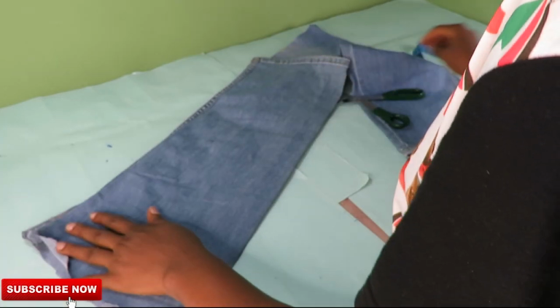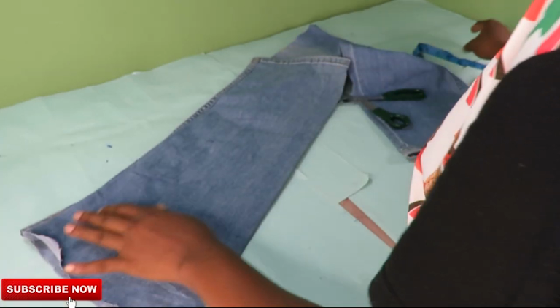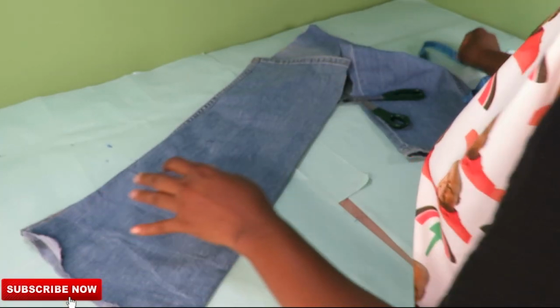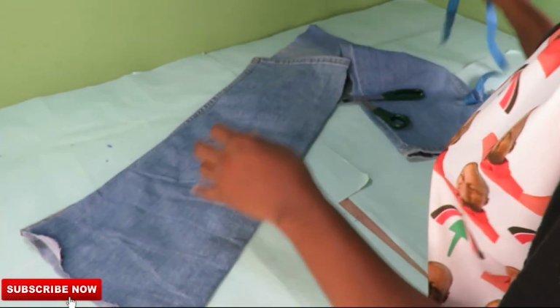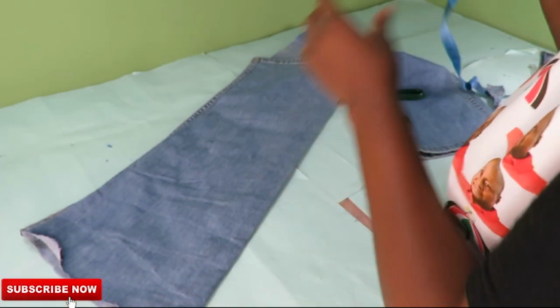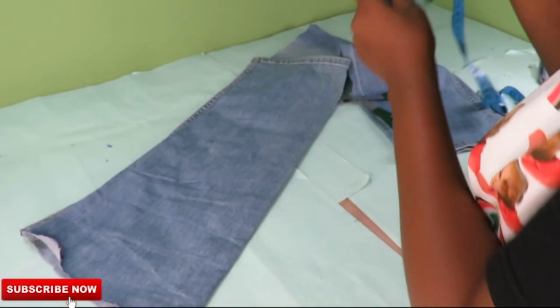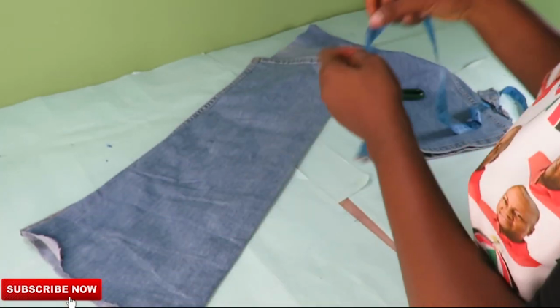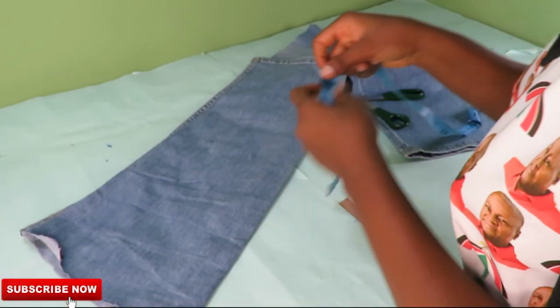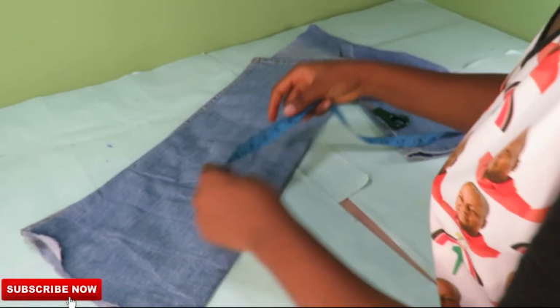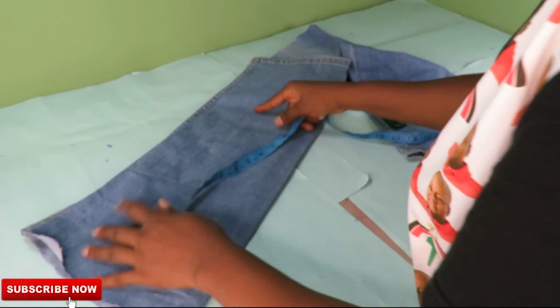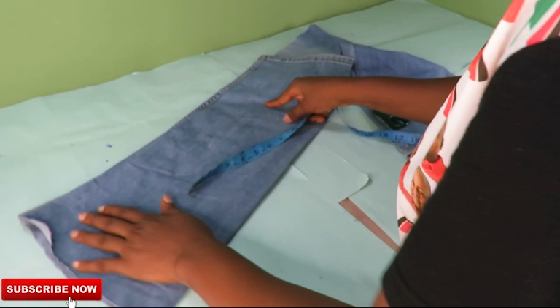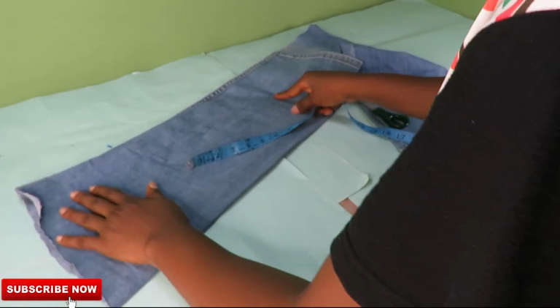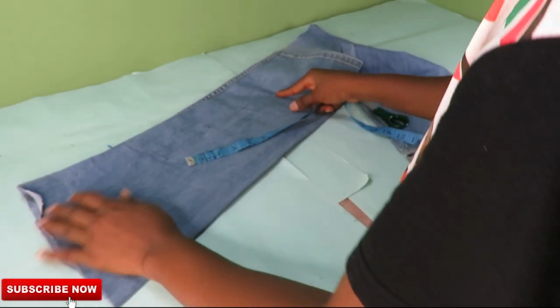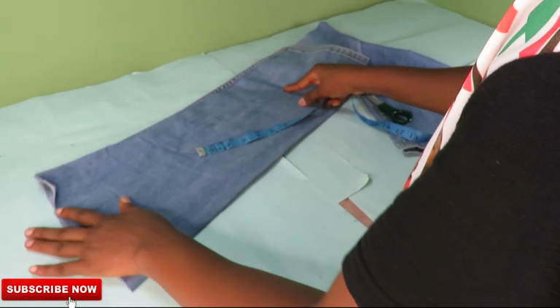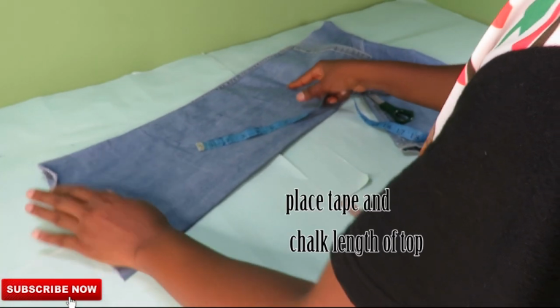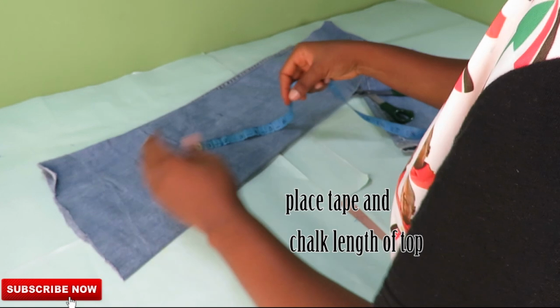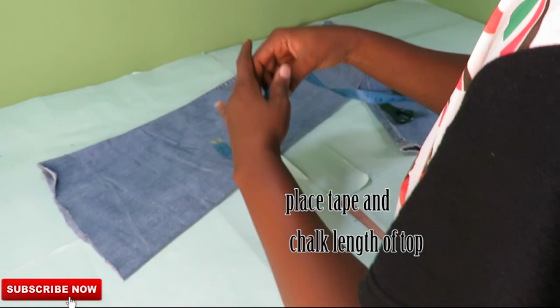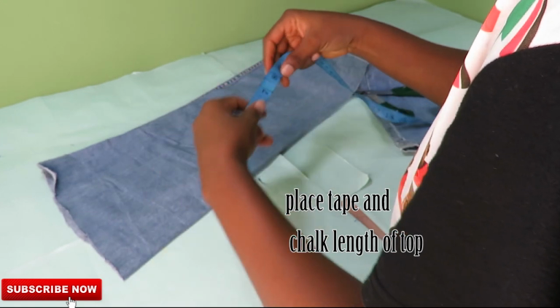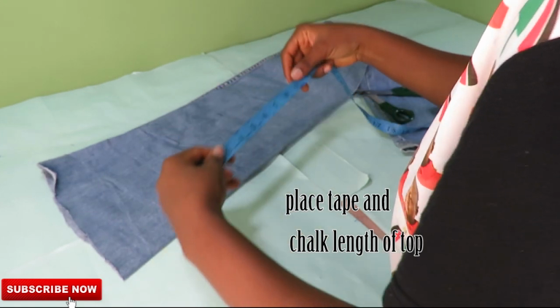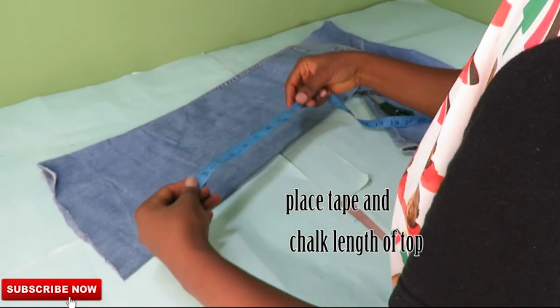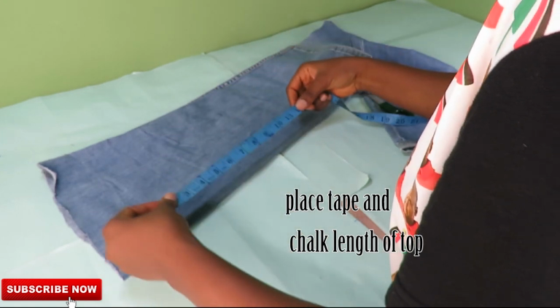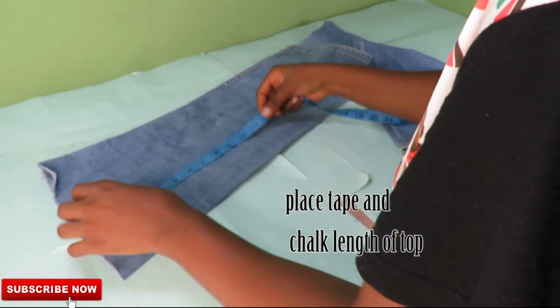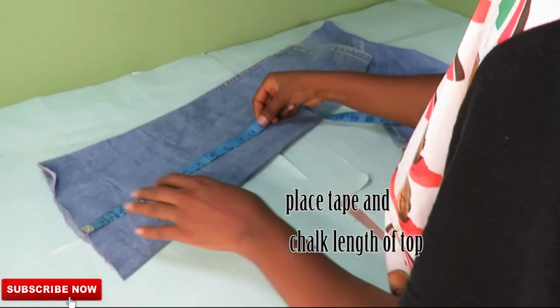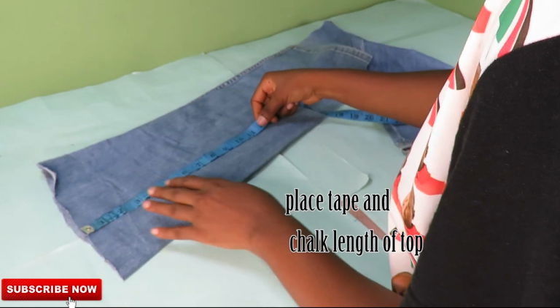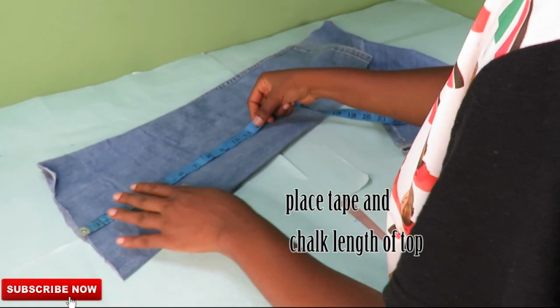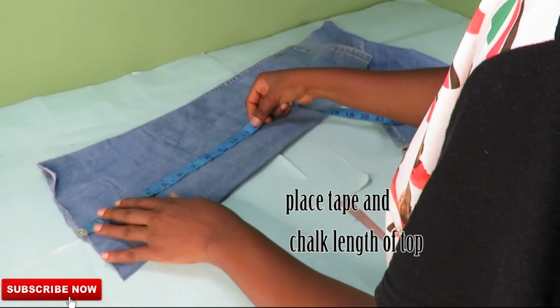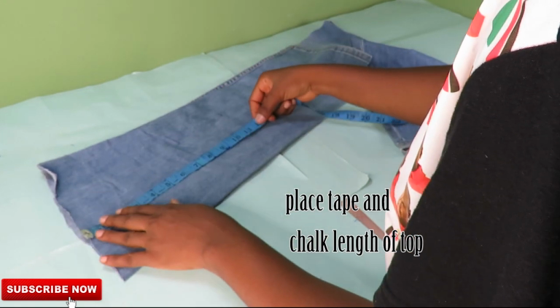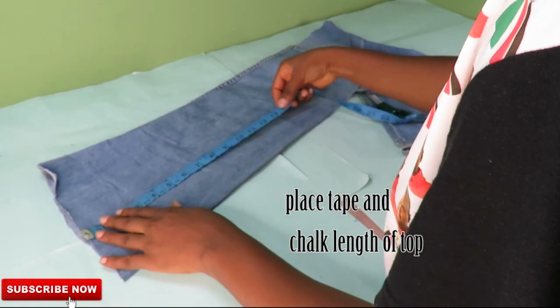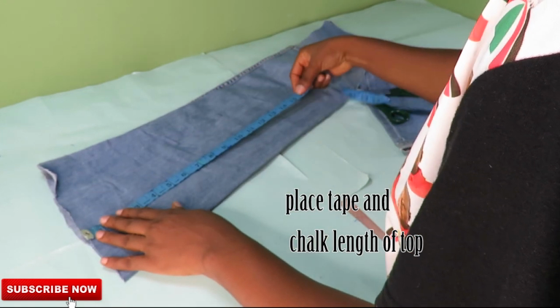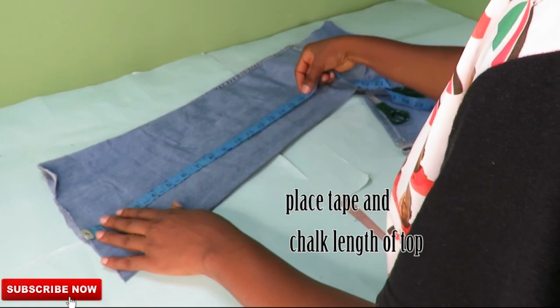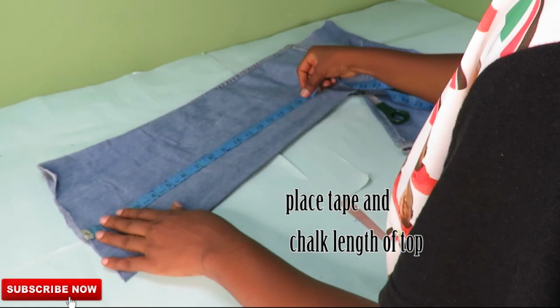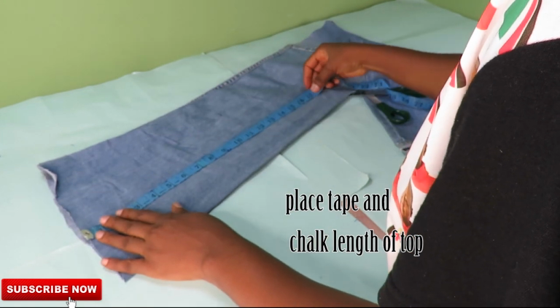Basing my tape now, I will check out how long I want the top to be, and then I will cut it out.